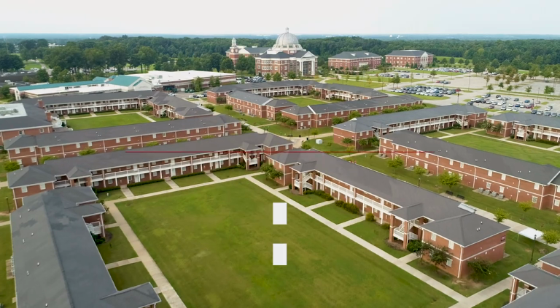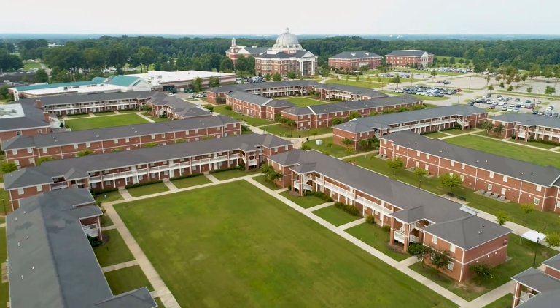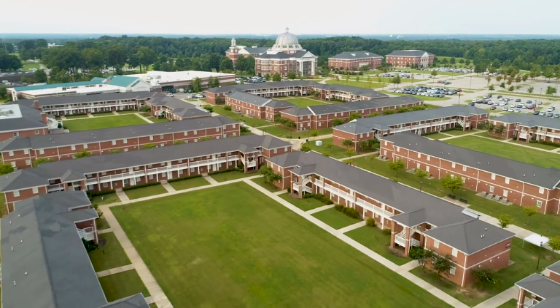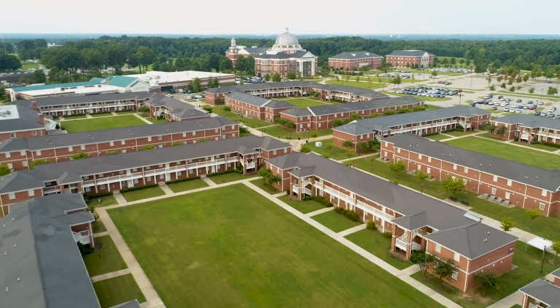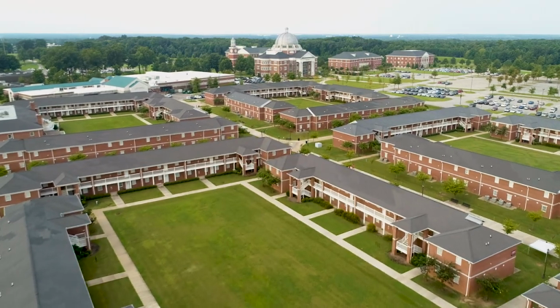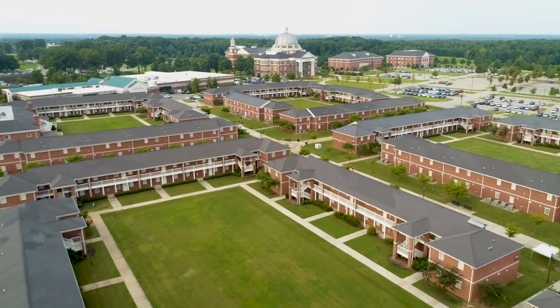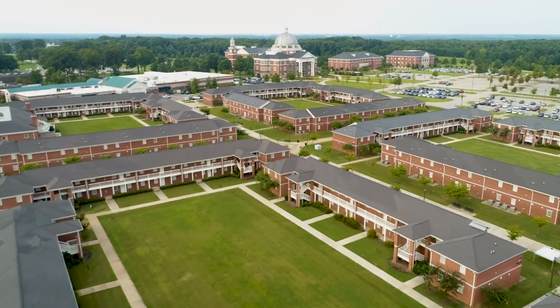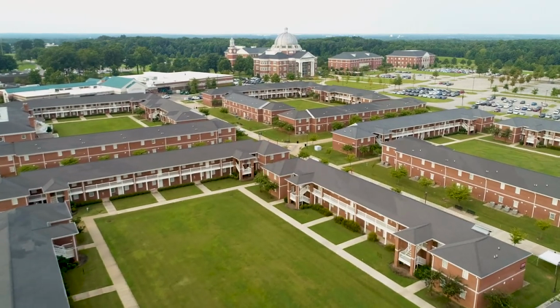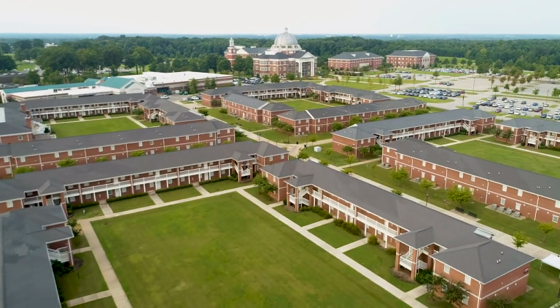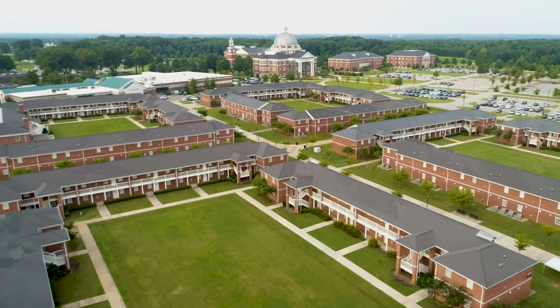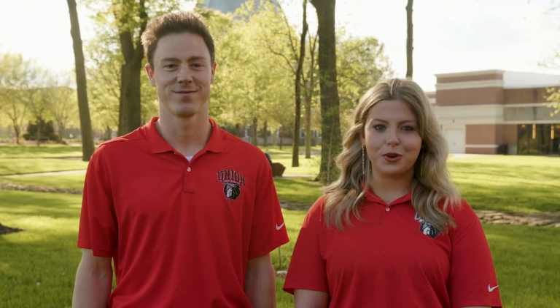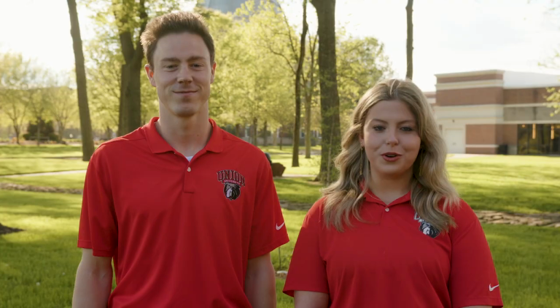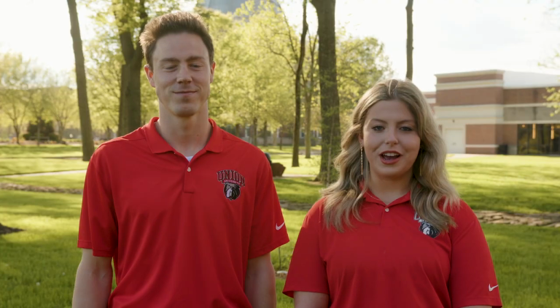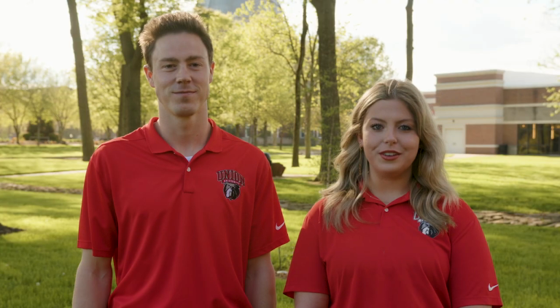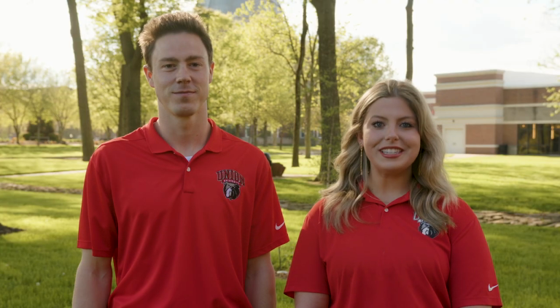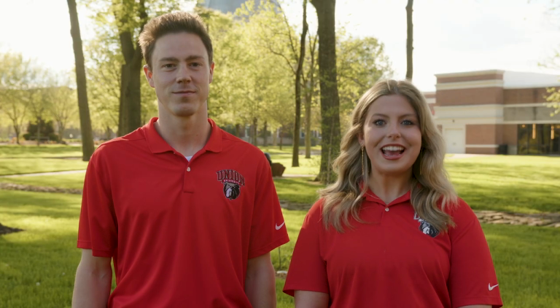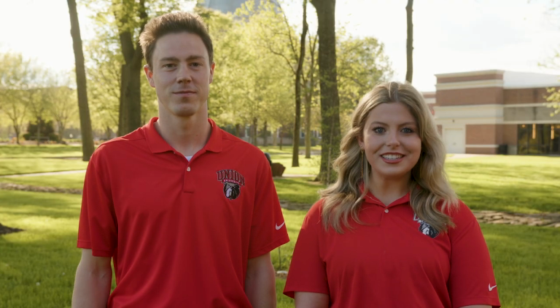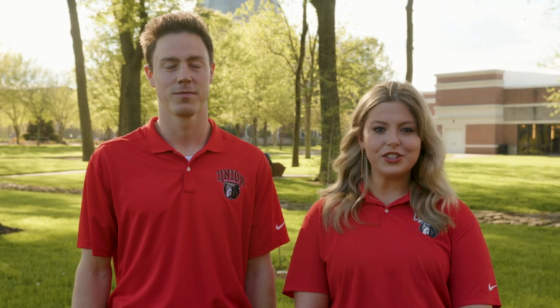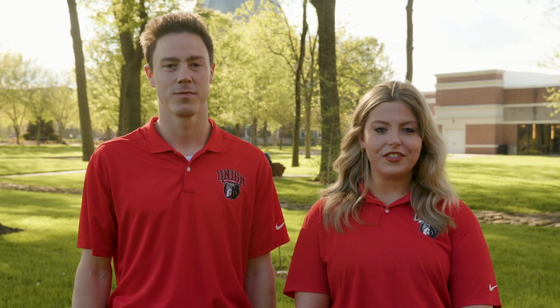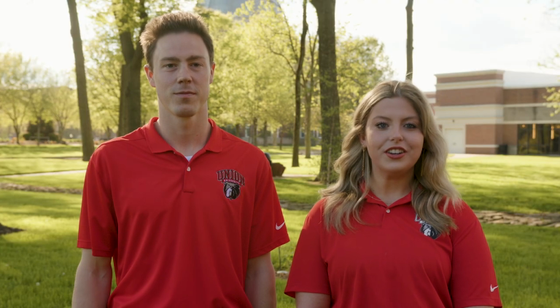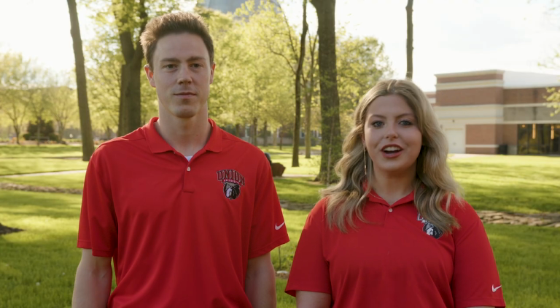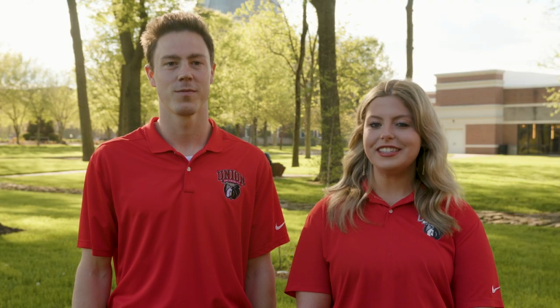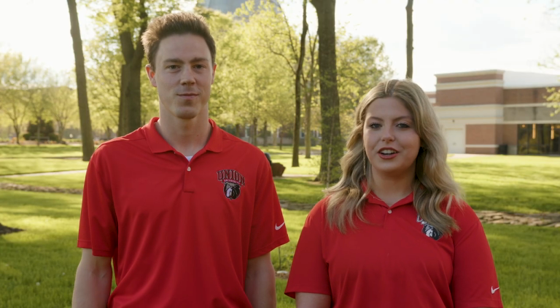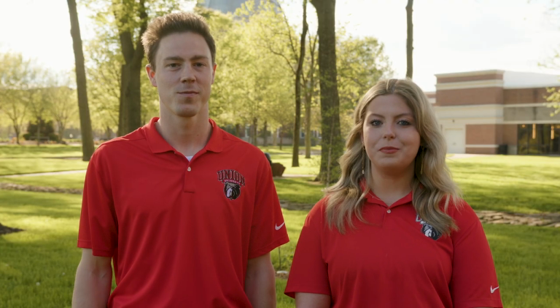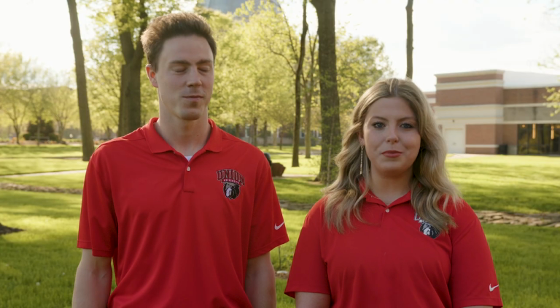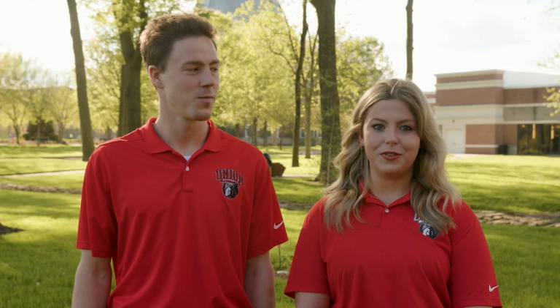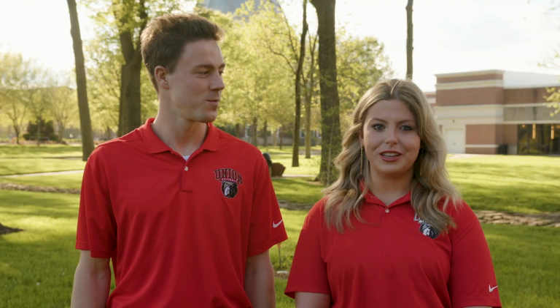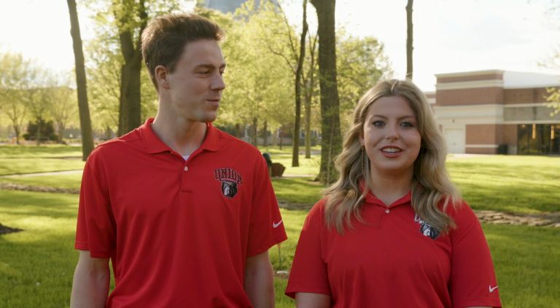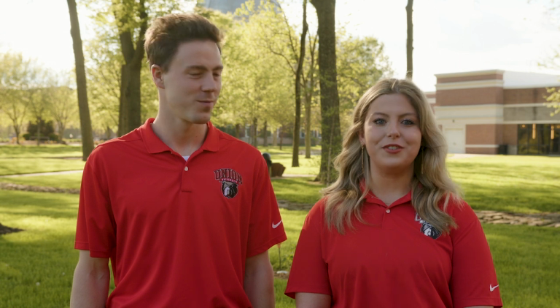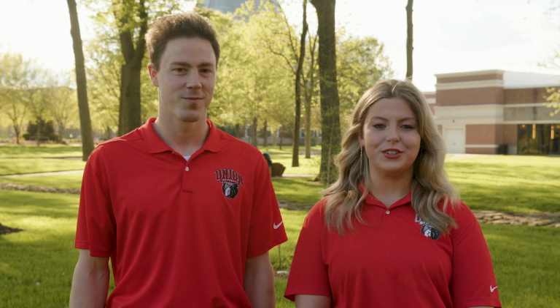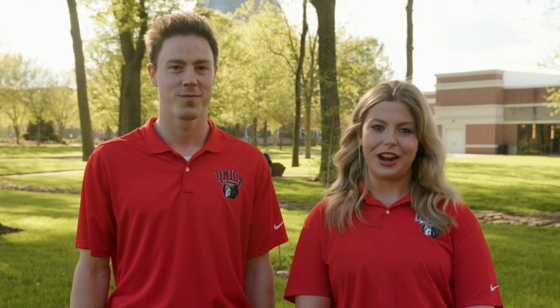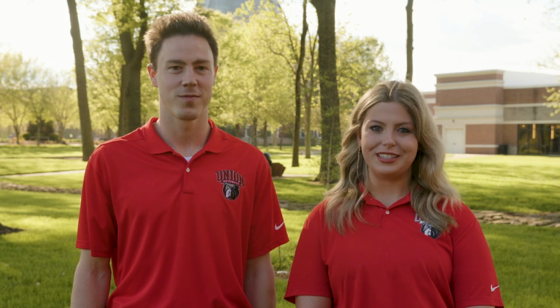At Union we strive to live out our four core values: excellence driven, Christ-centered, people focused, and future directed.